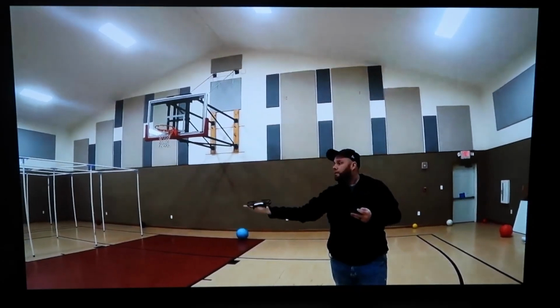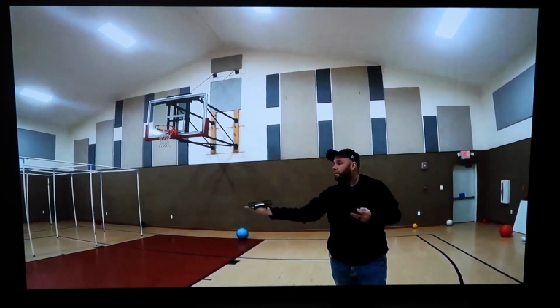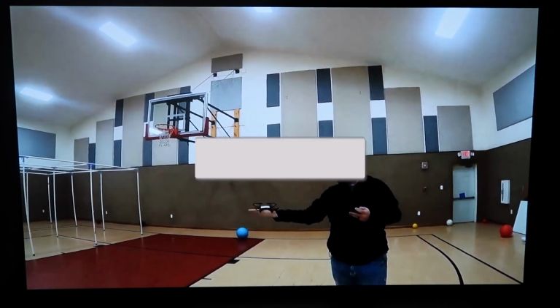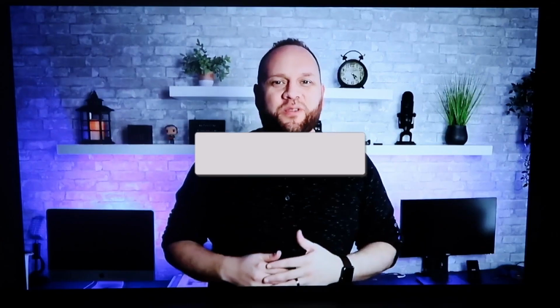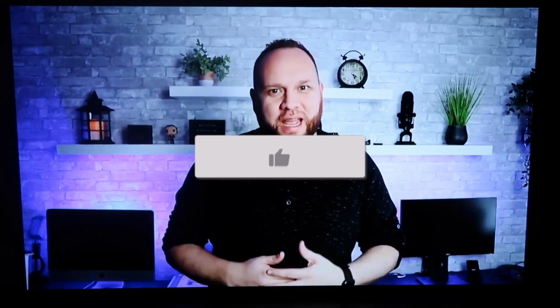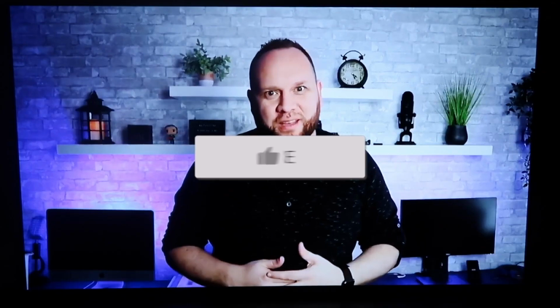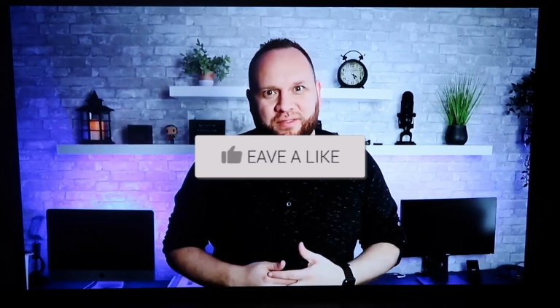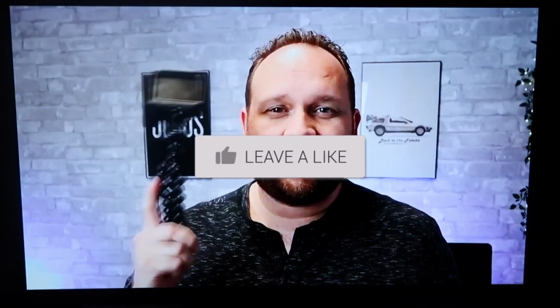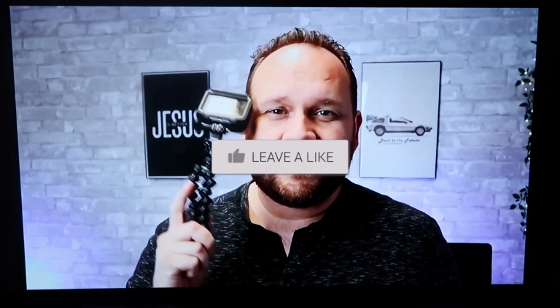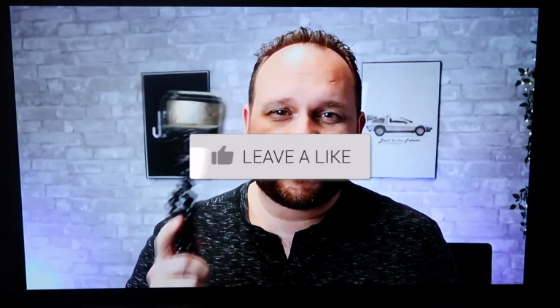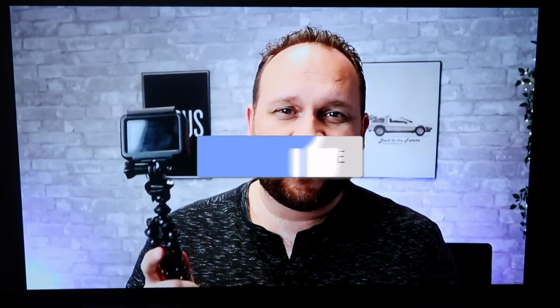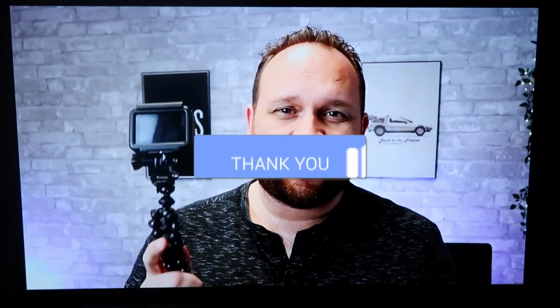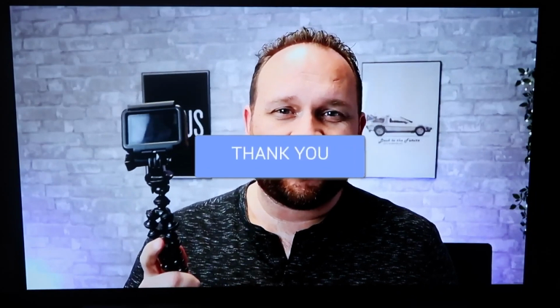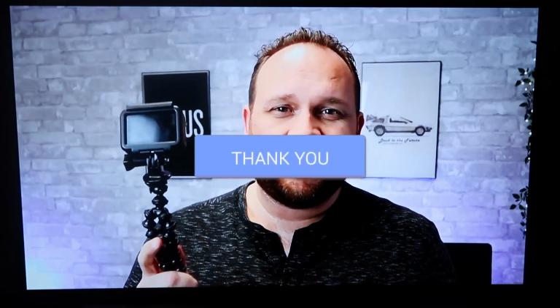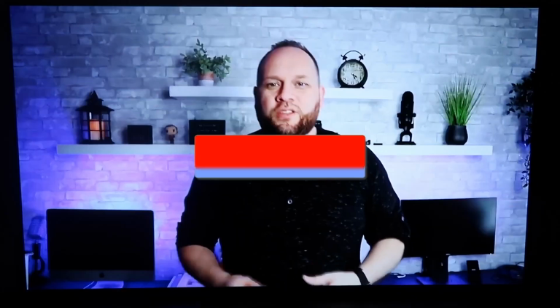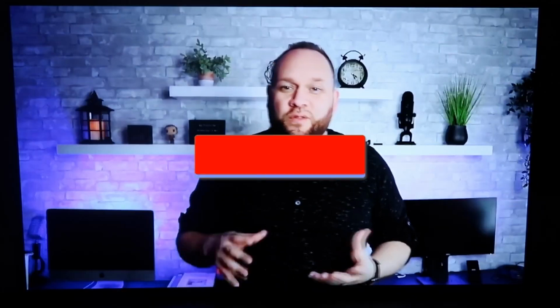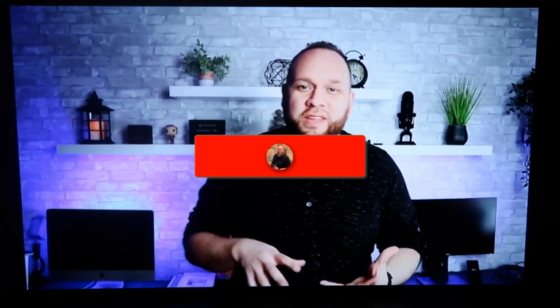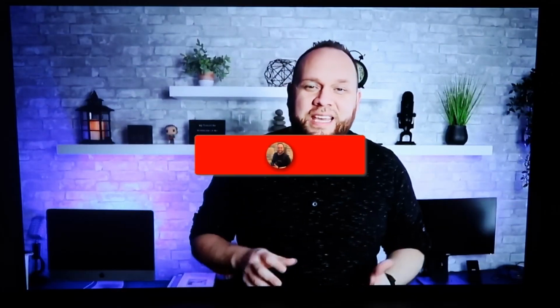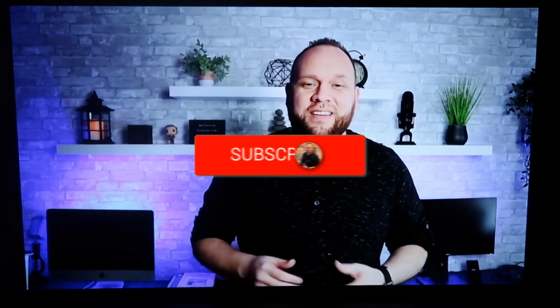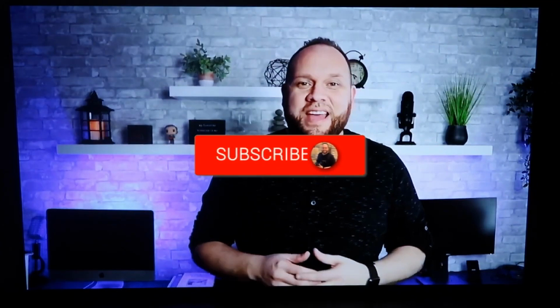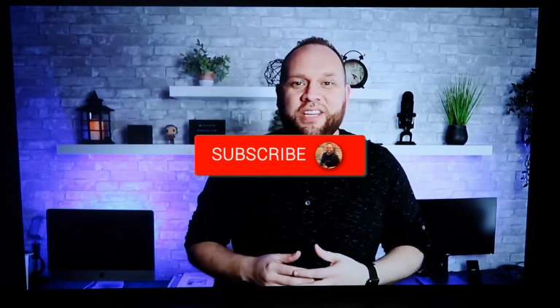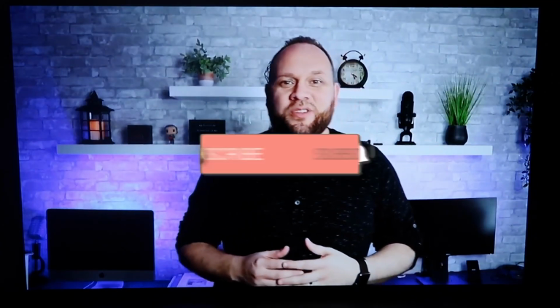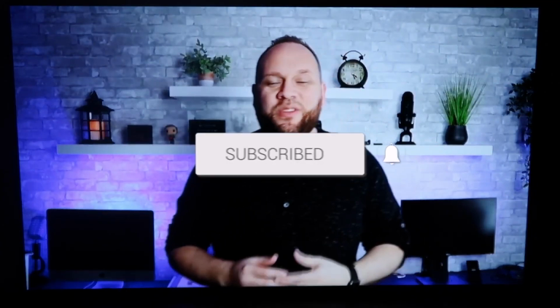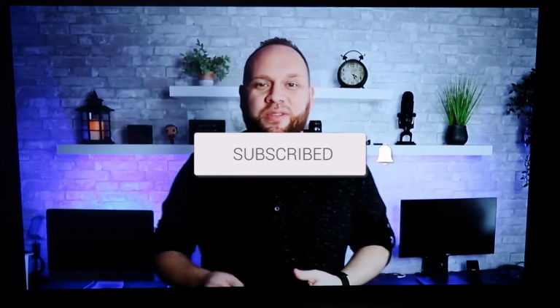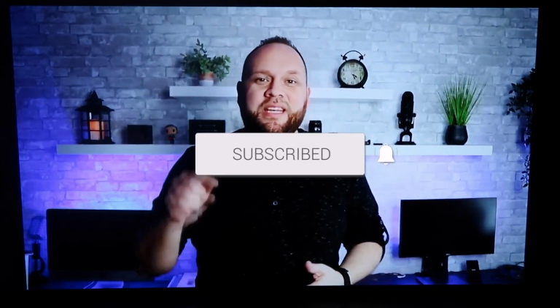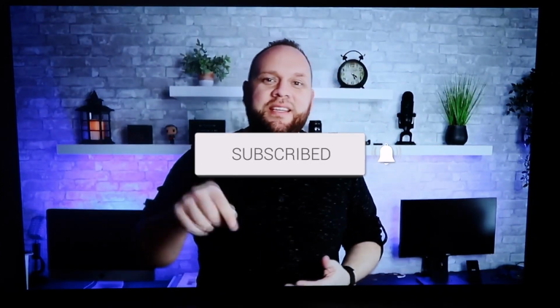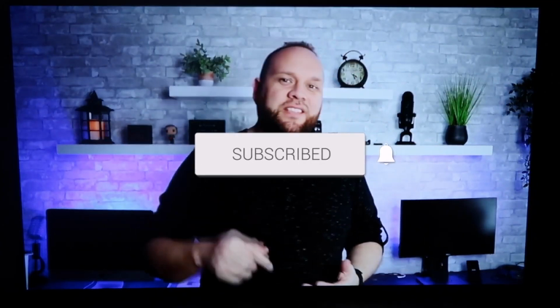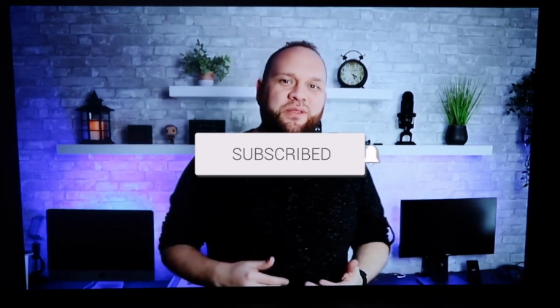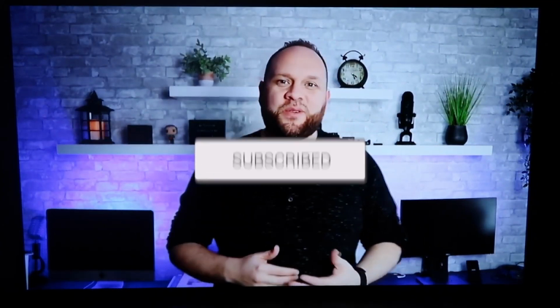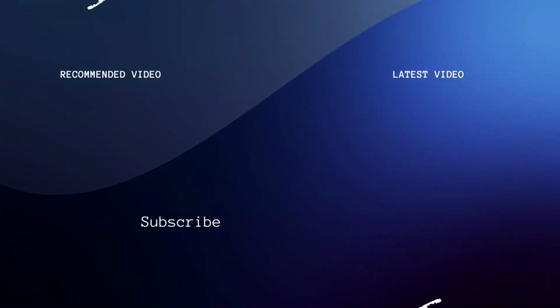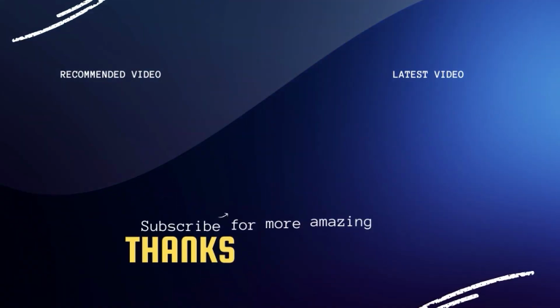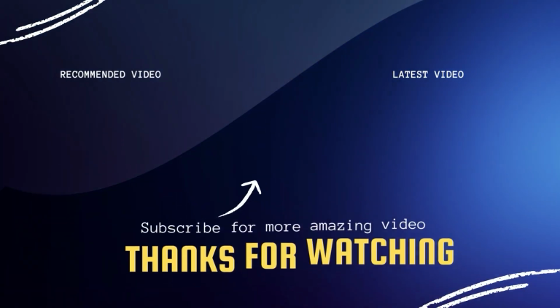Go ahead and subscribe to my channel — I make tech videos all the time and I'd love to have you back in the next one. Take care.